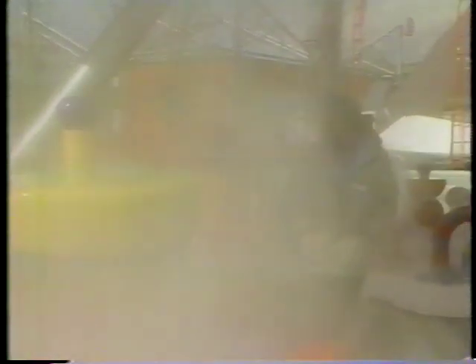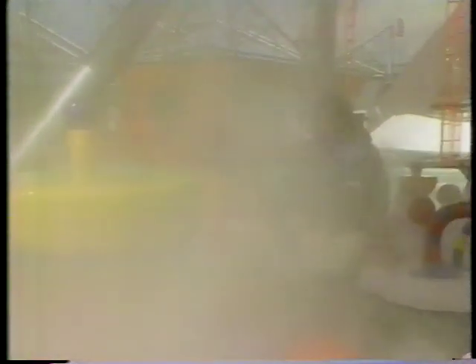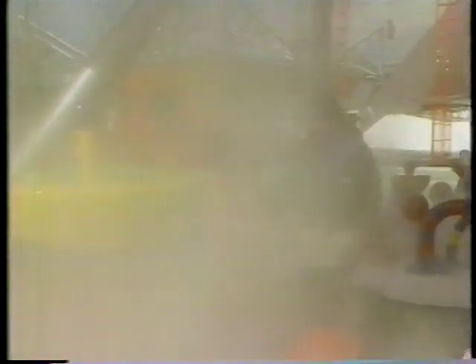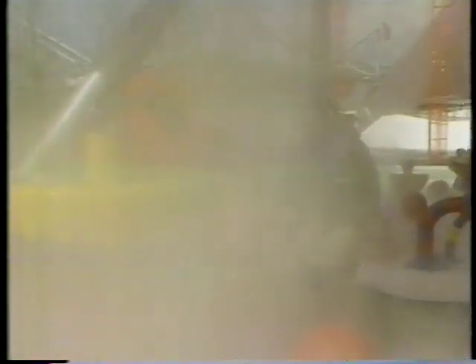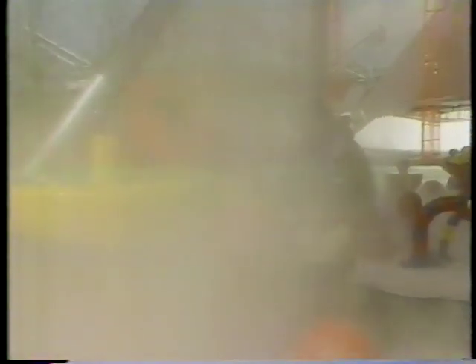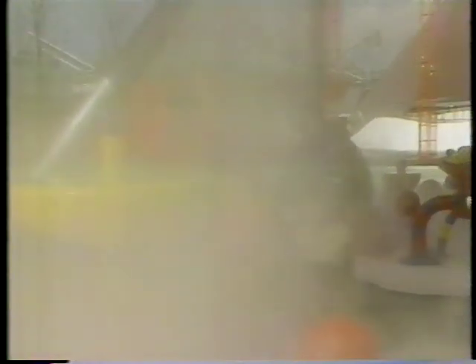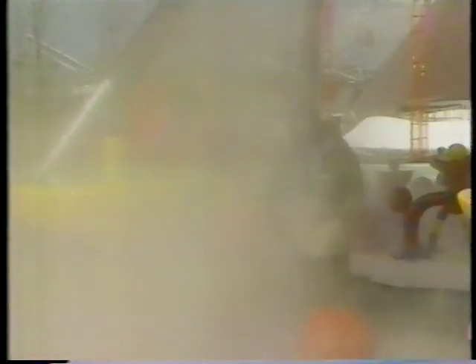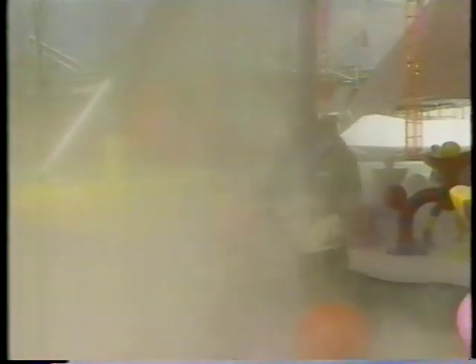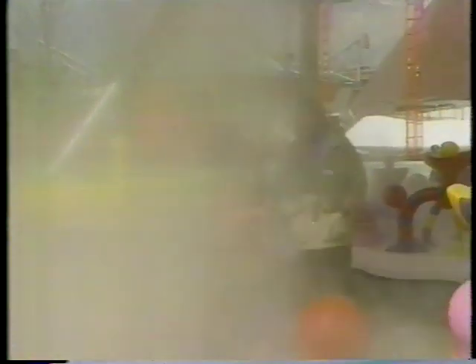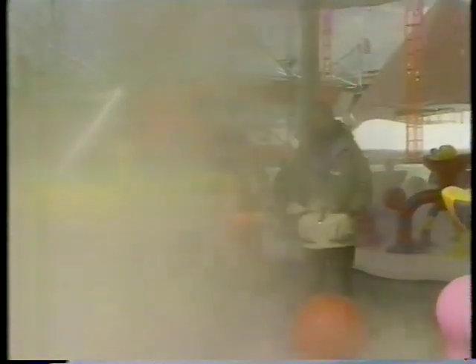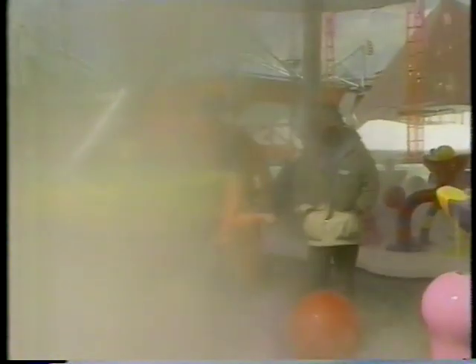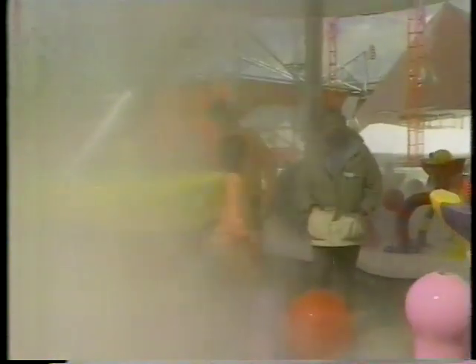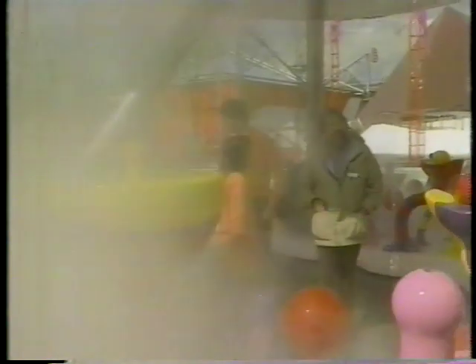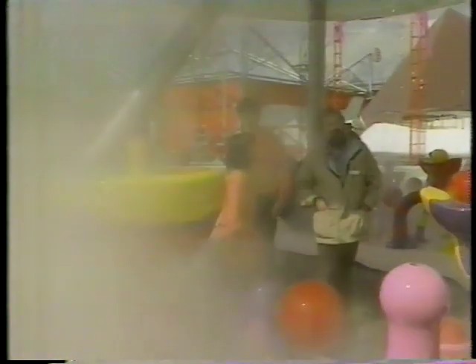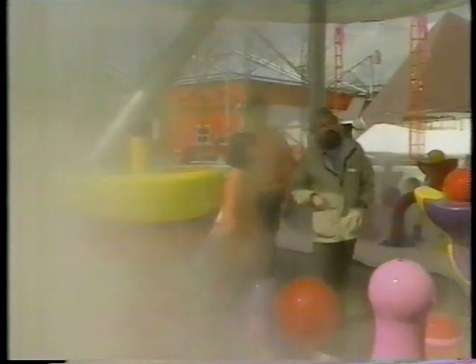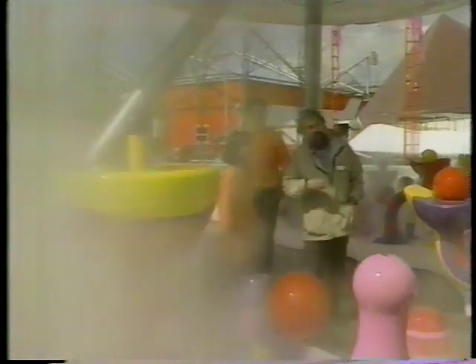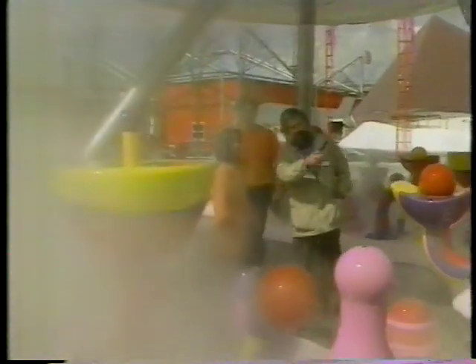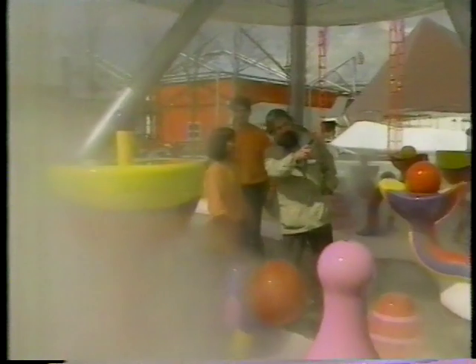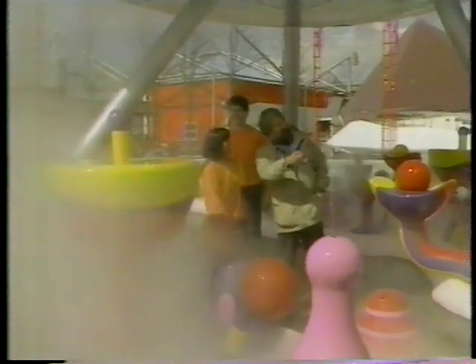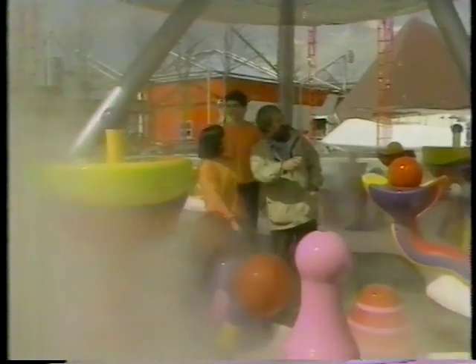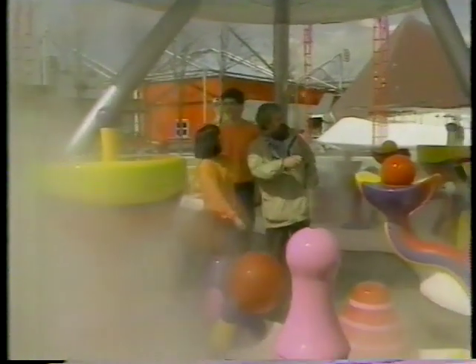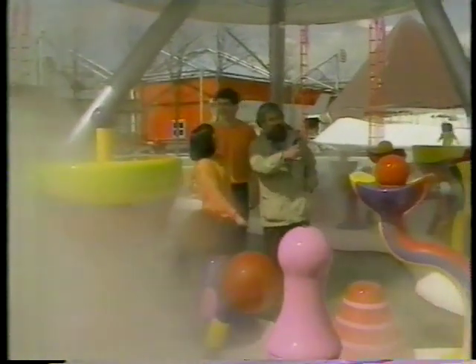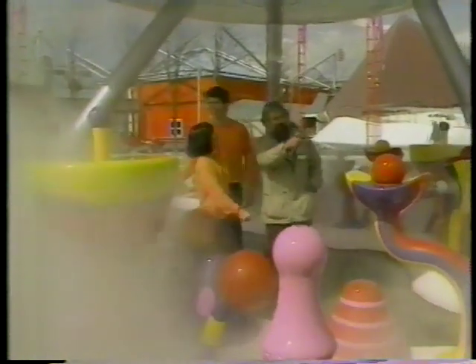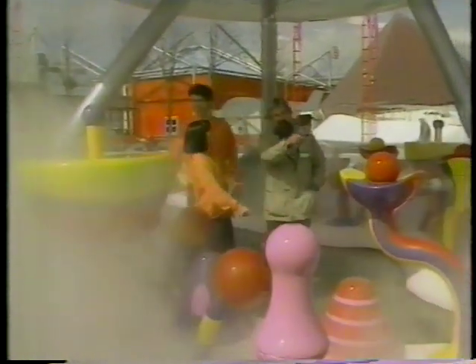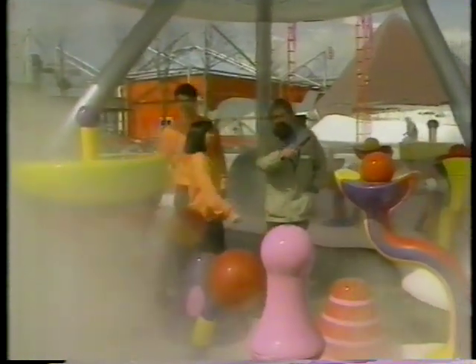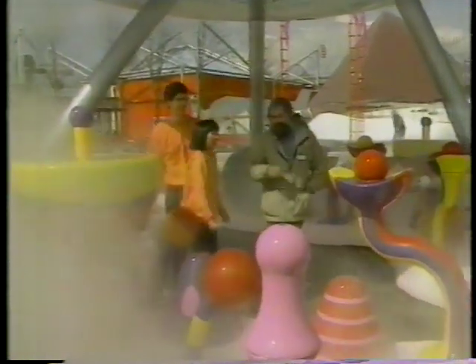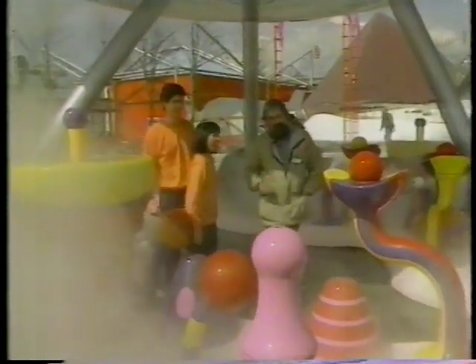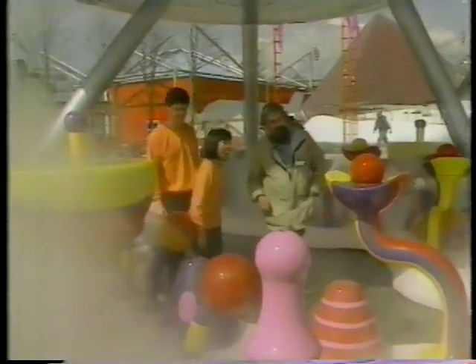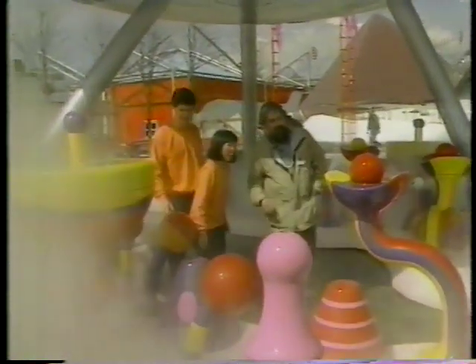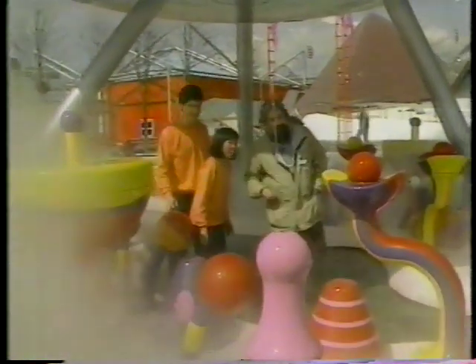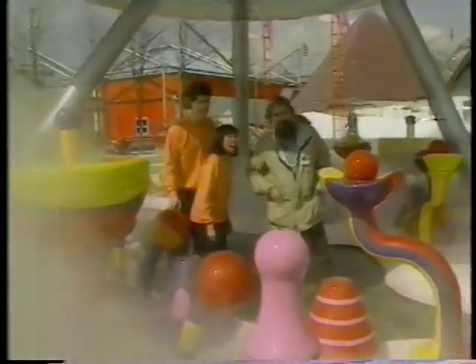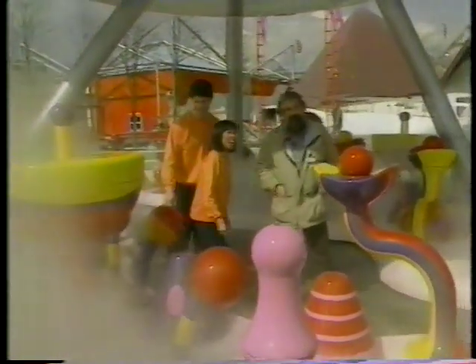Do you mind if Wayne and I play it for a little bit? No, you should try and grab one of the balls here.